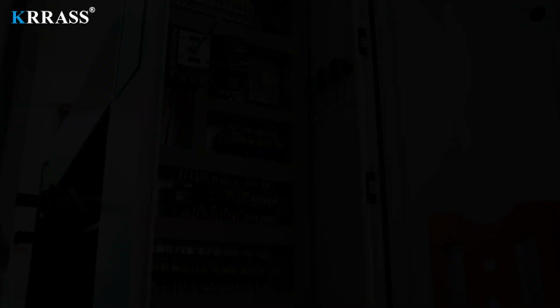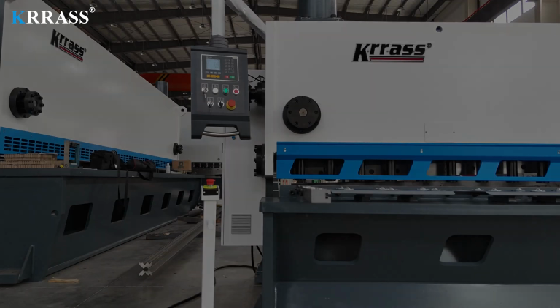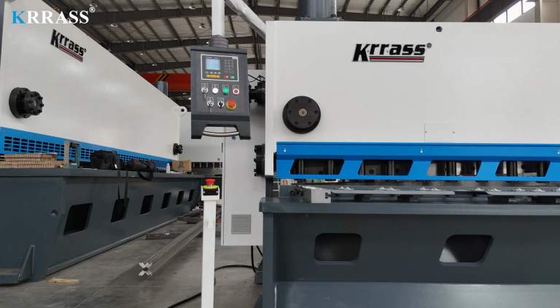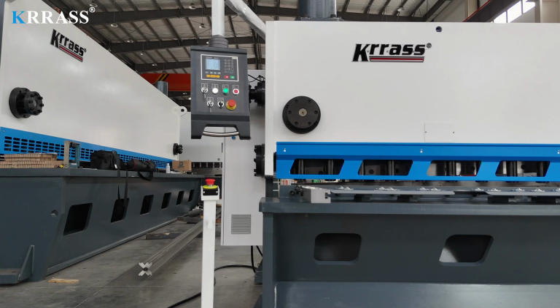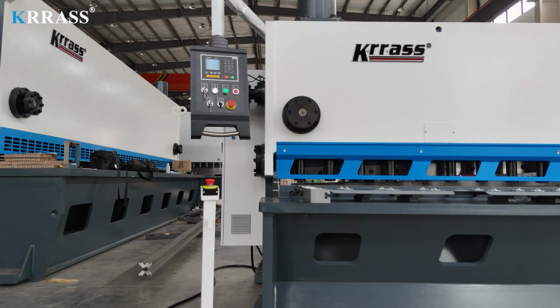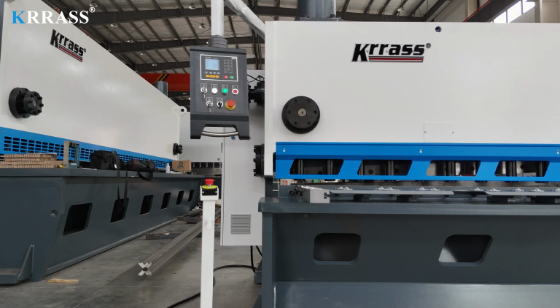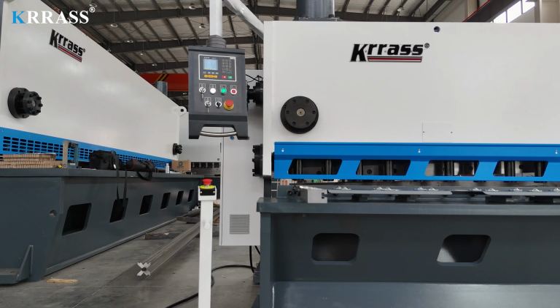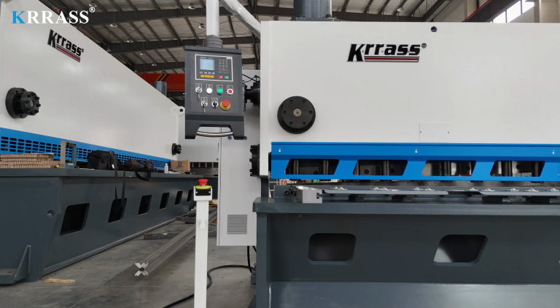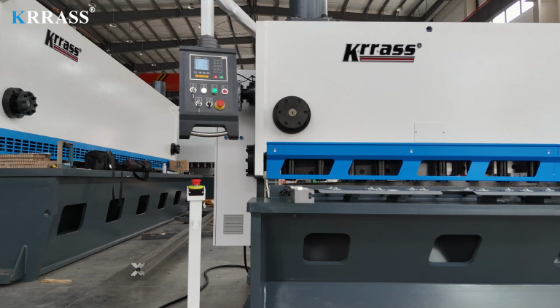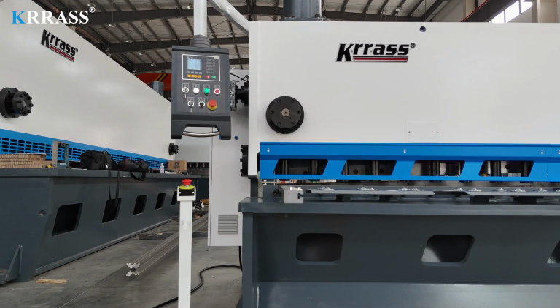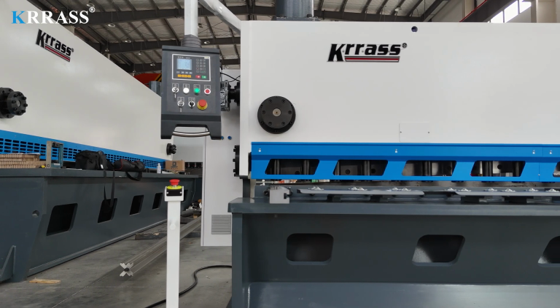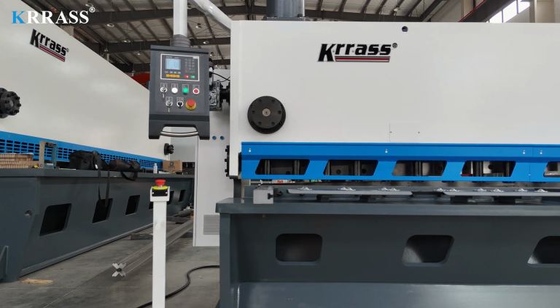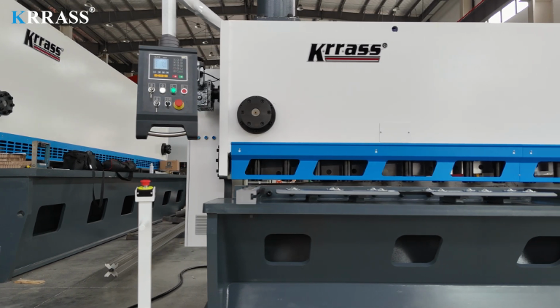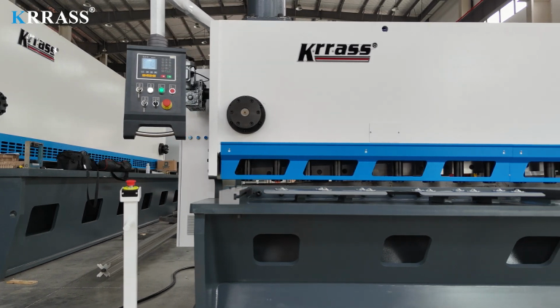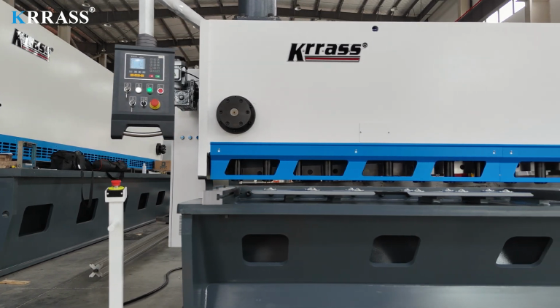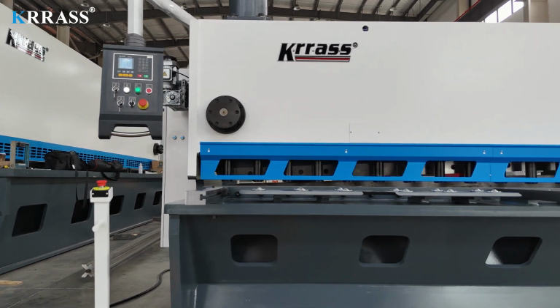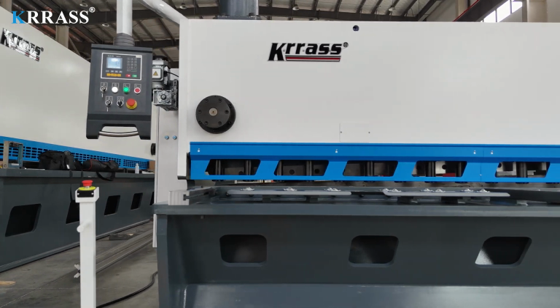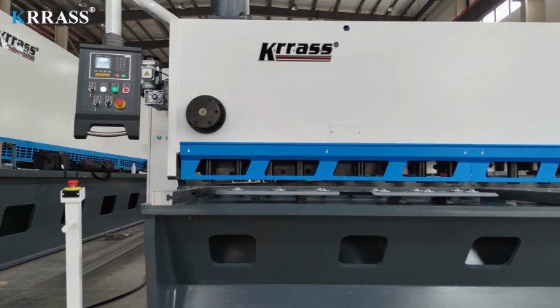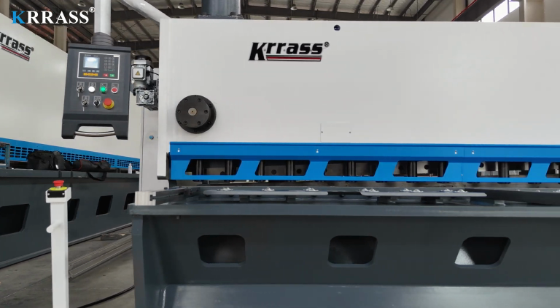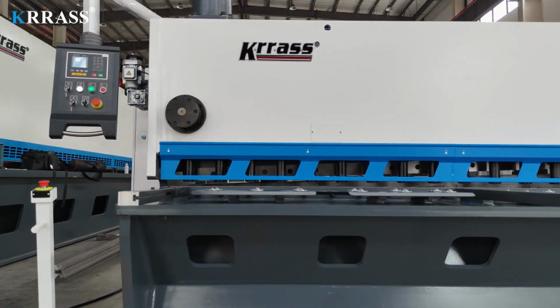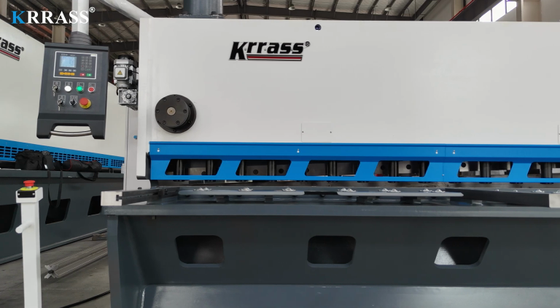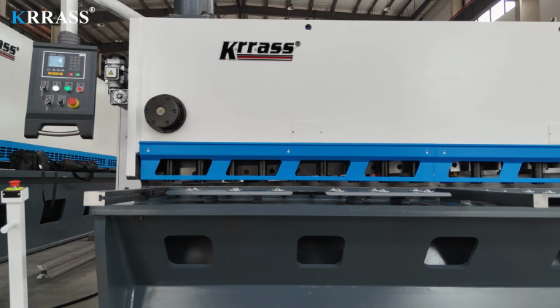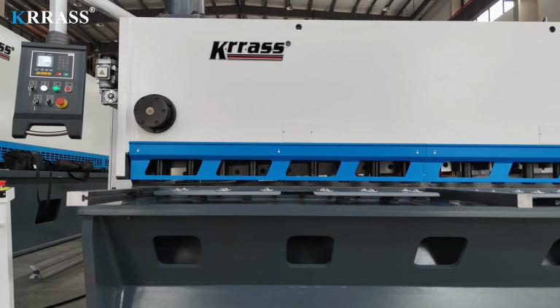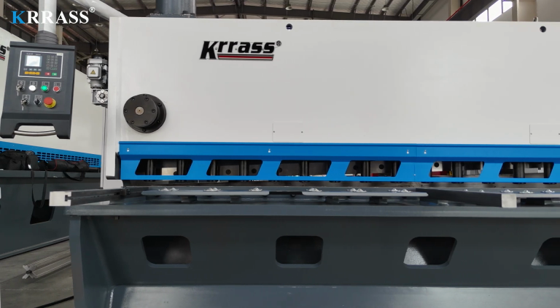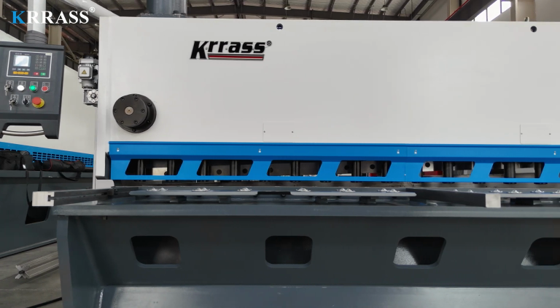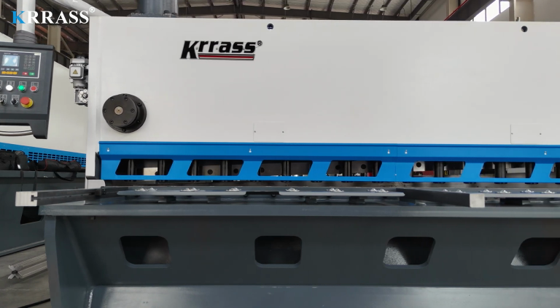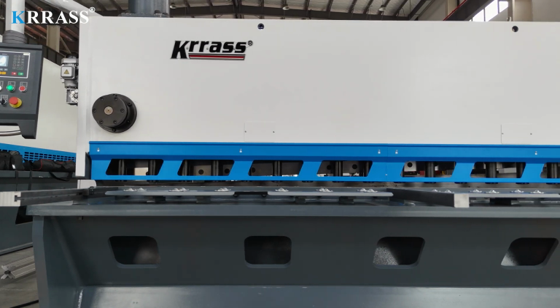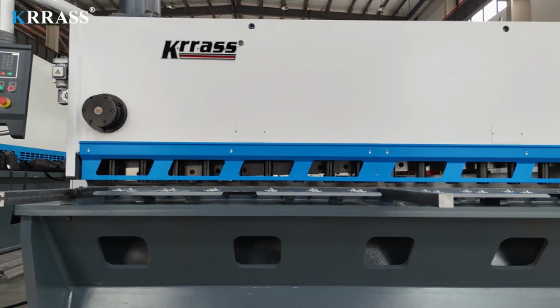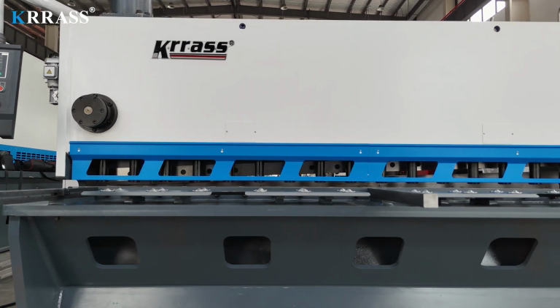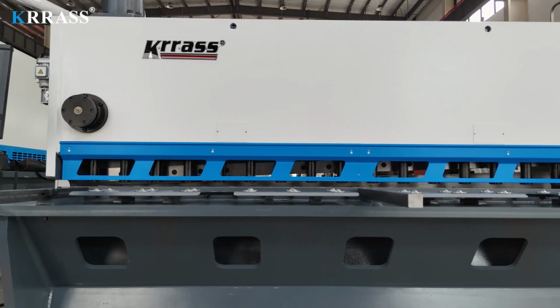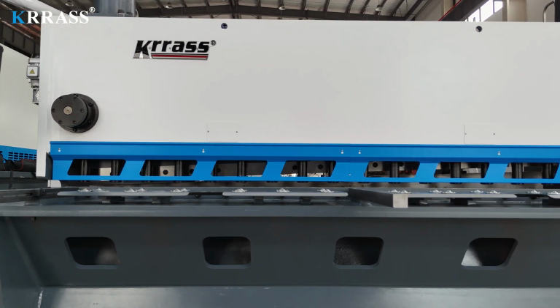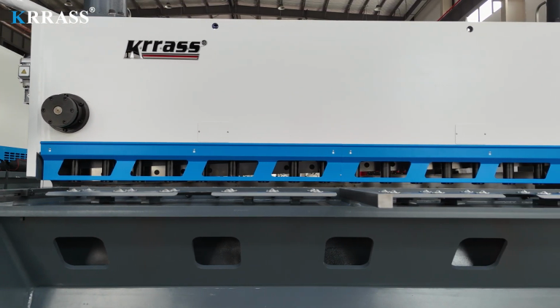Each side of the work table is equipped with protective covers, ensuring the safety of operators during operation.